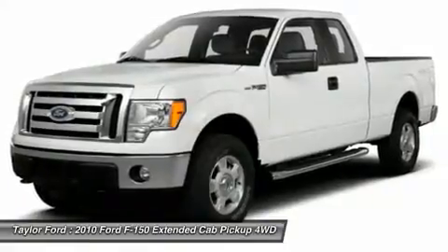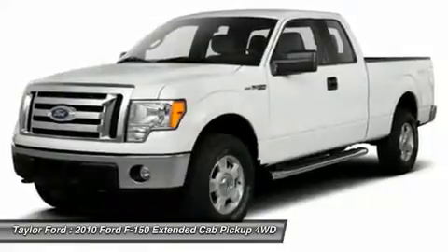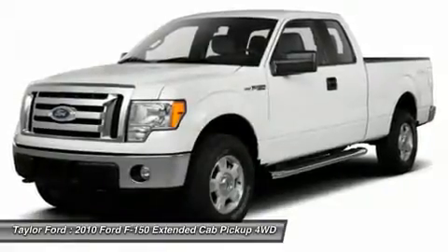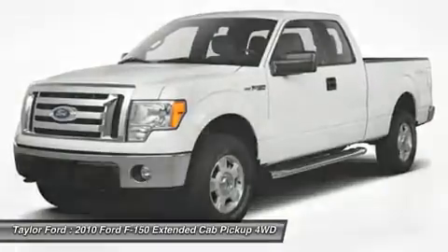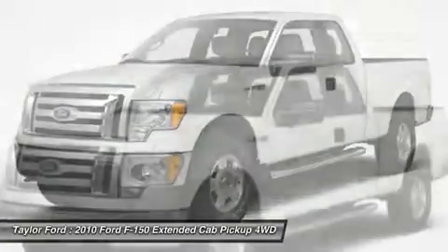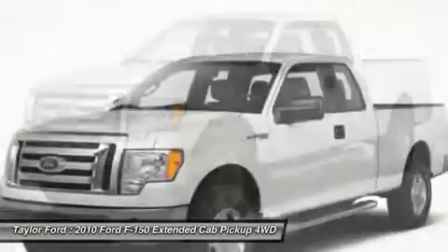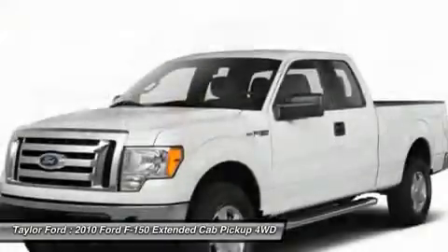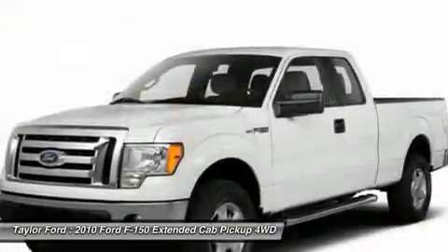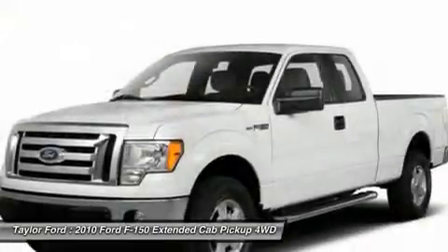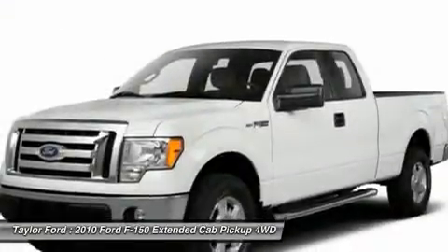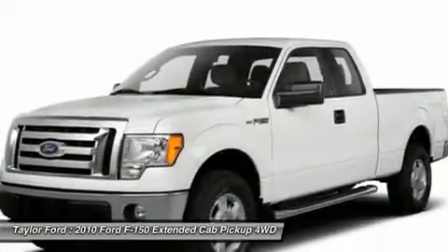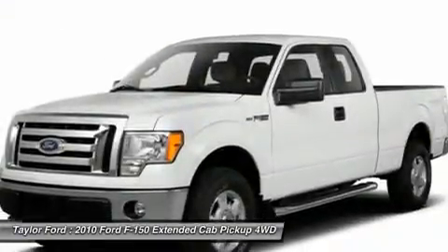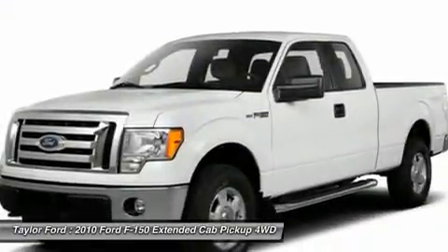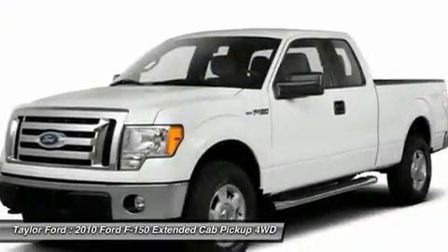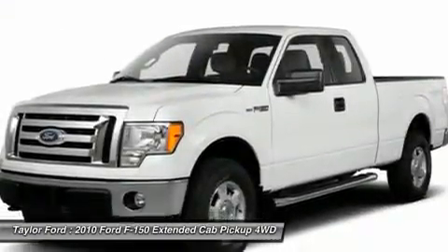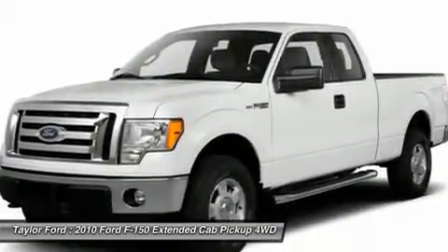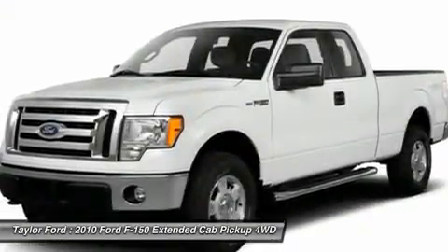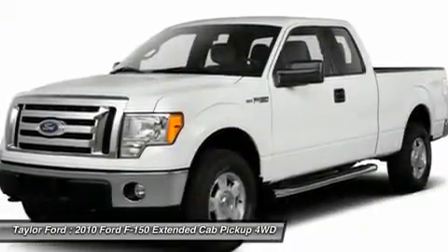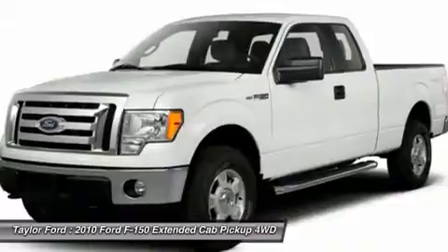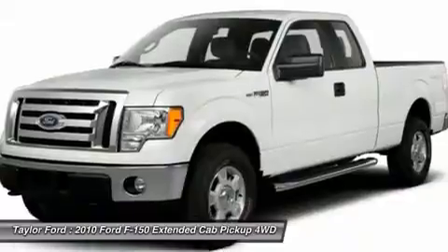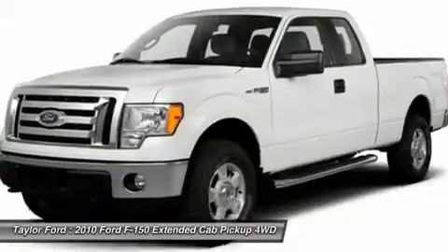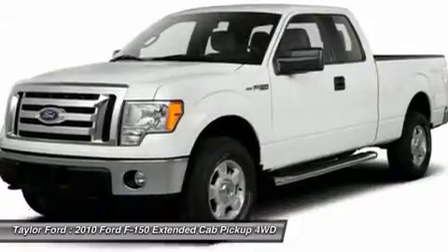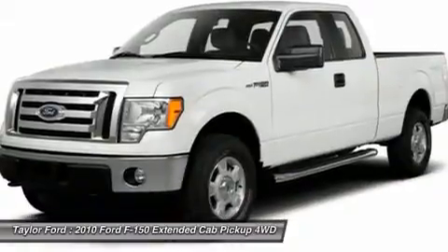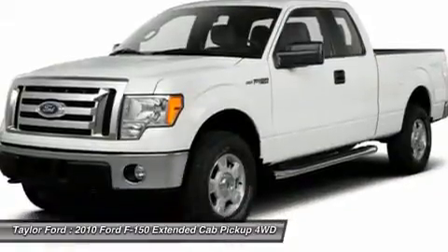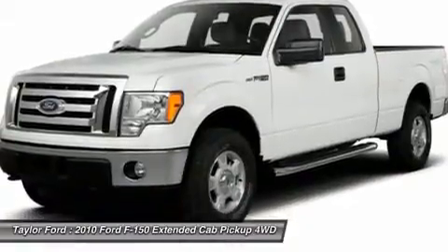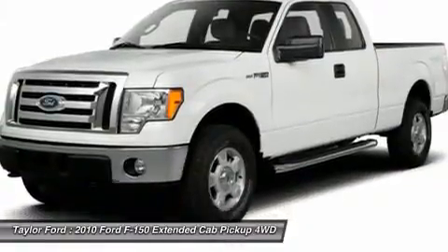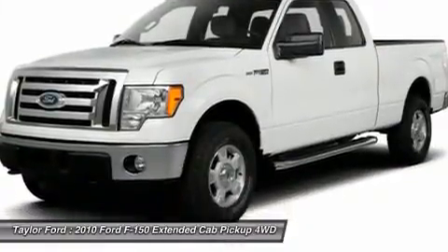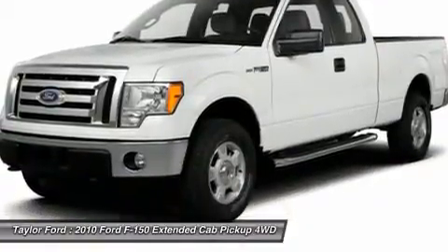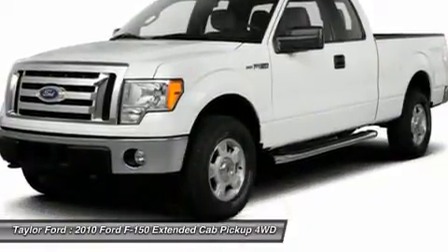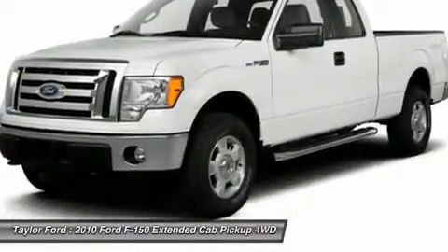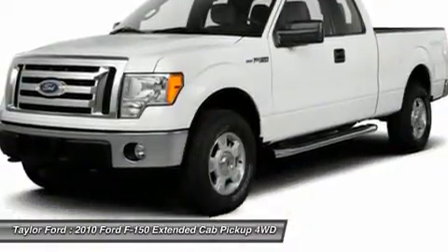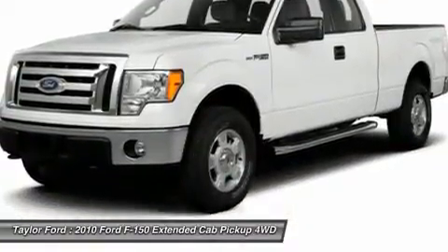Driver airbag. Take this vehicle for a spin and see why so many shoppers are now proud owners.